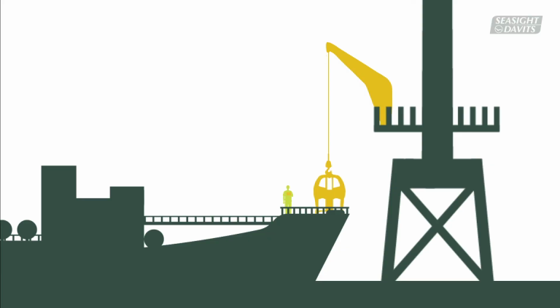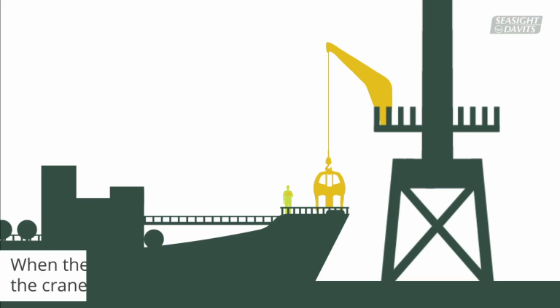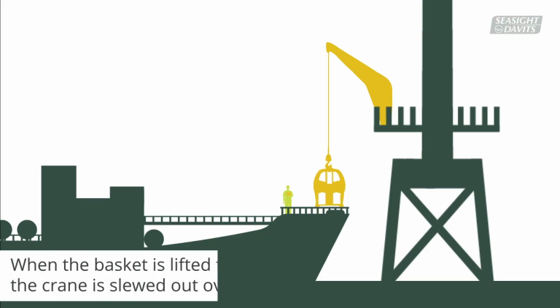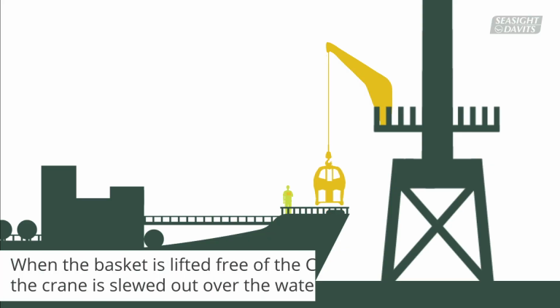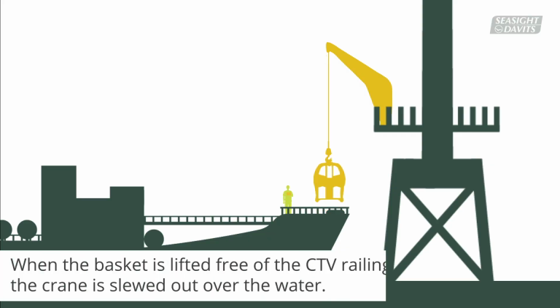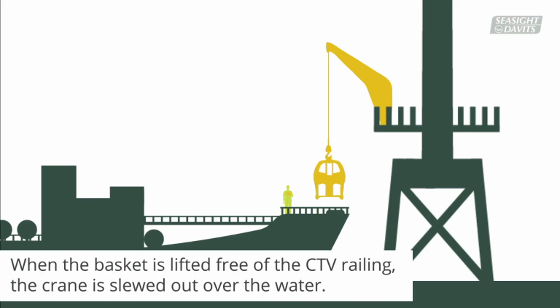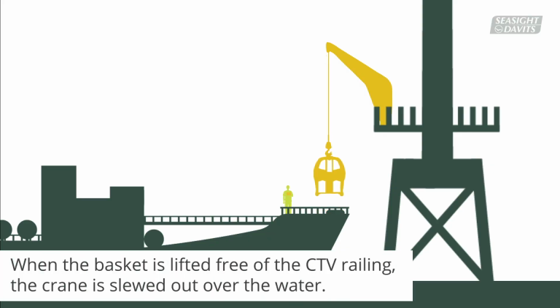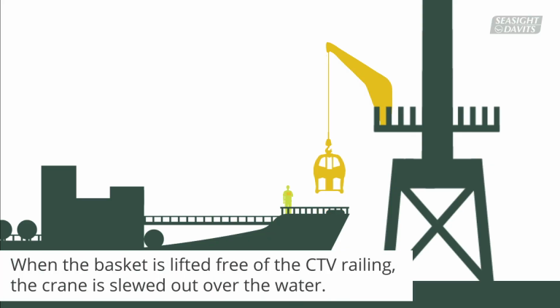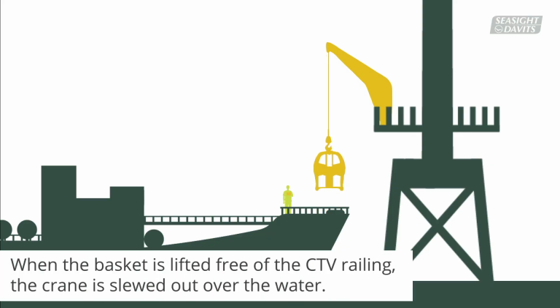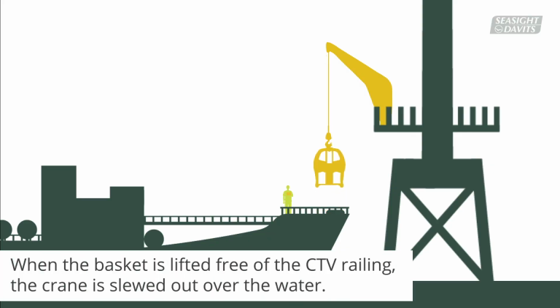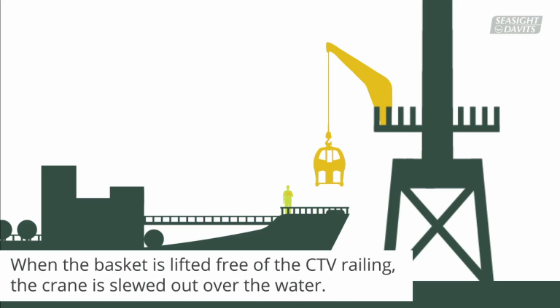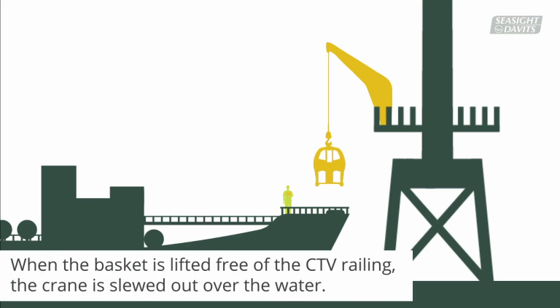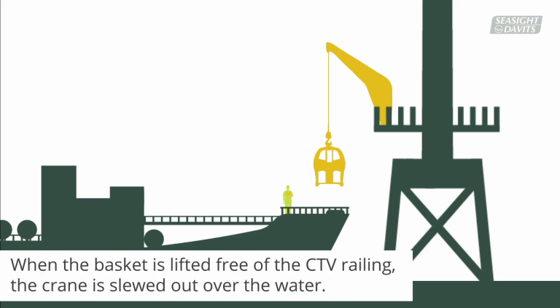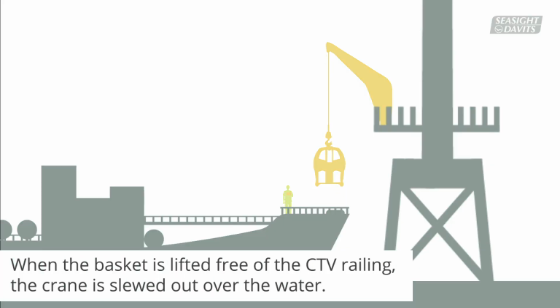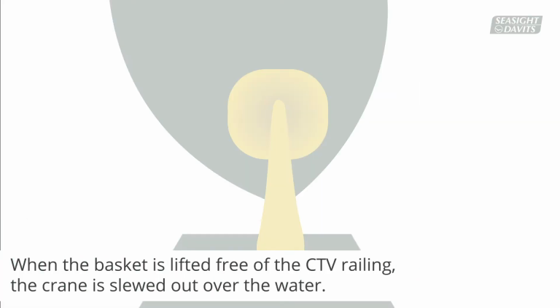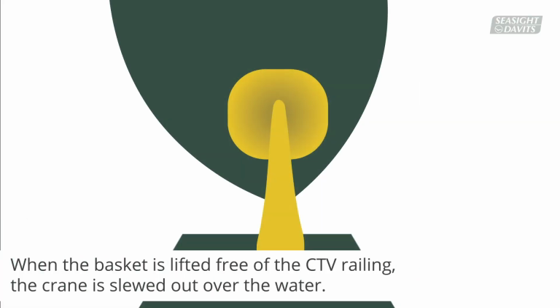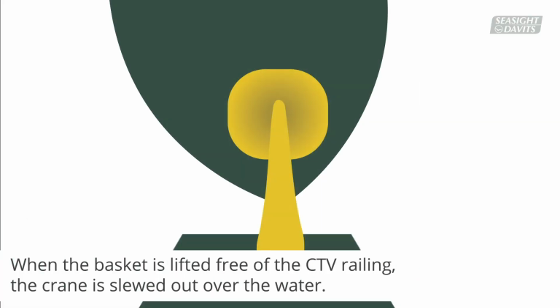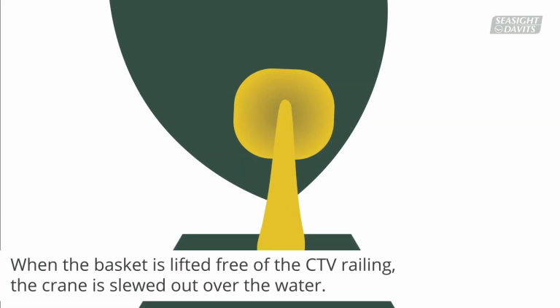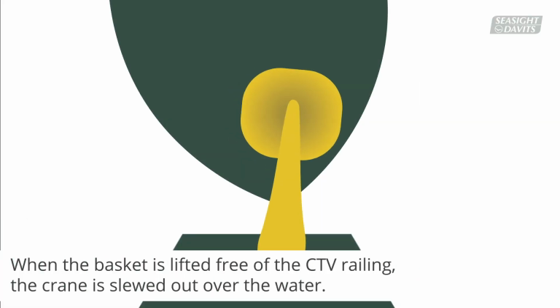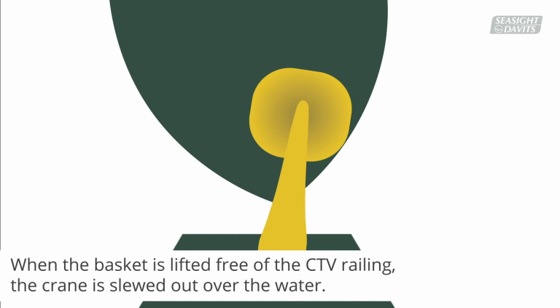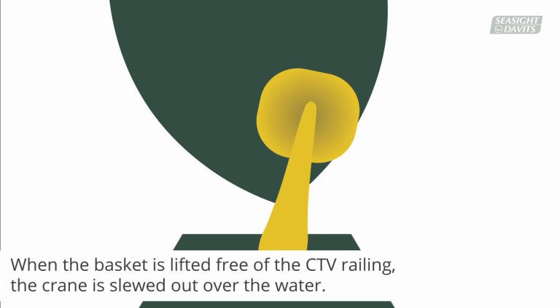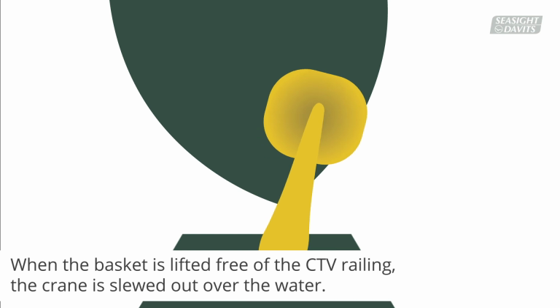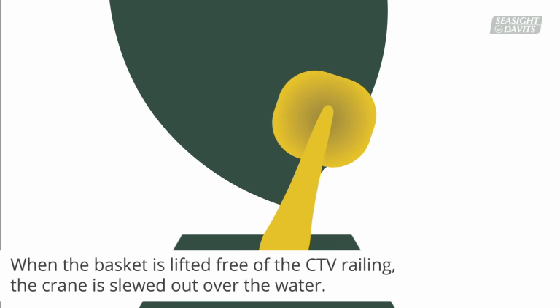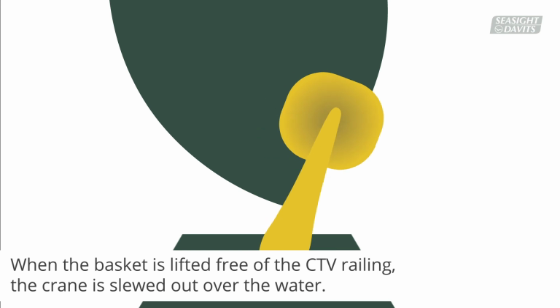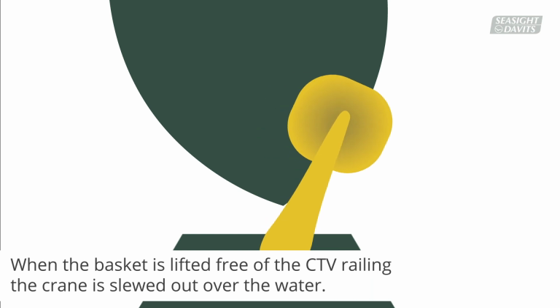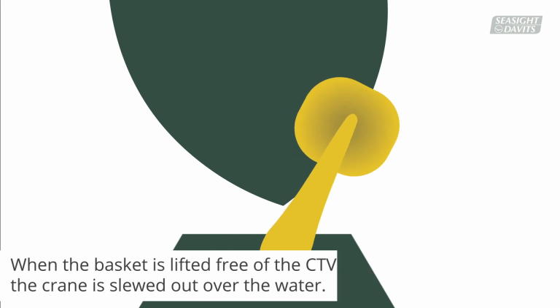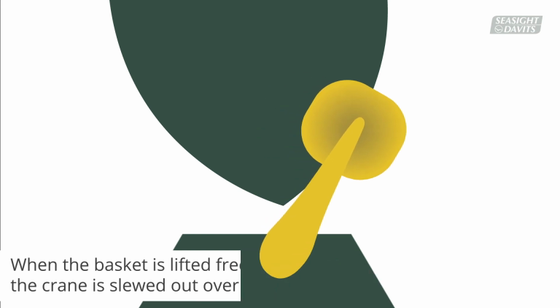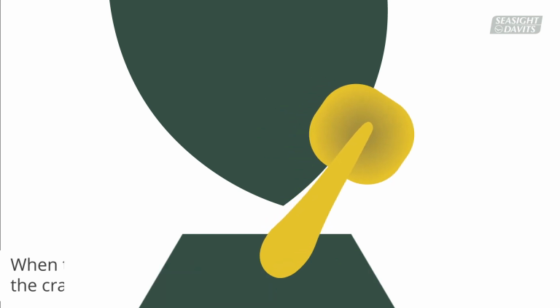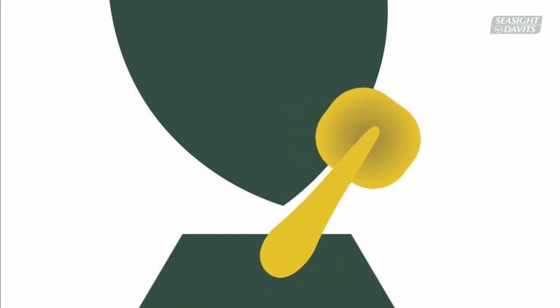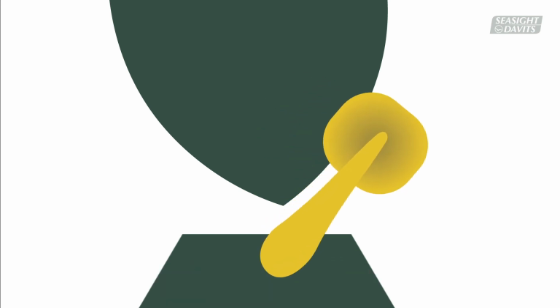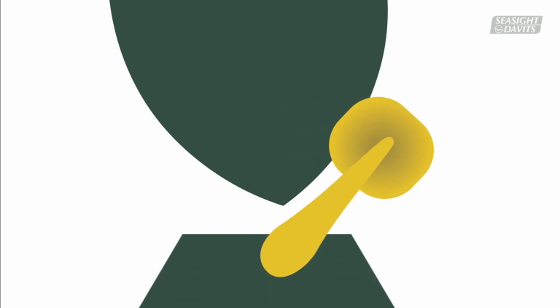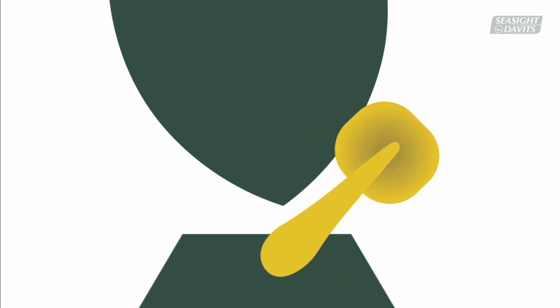When the basket is lifted free of the CTV railing, the crane is slewed out over the water. This increases safety.